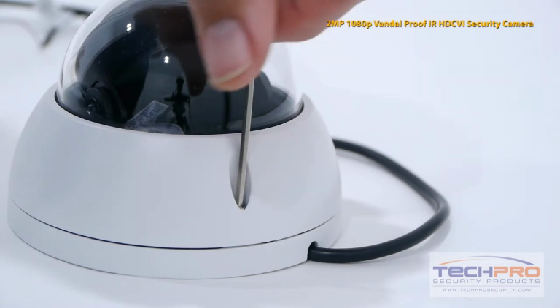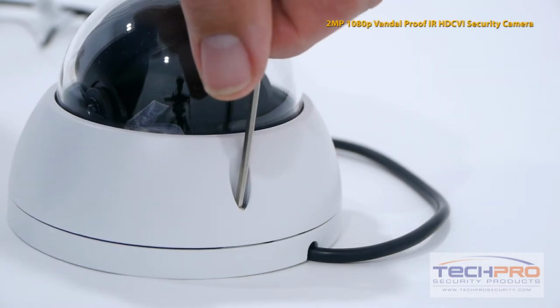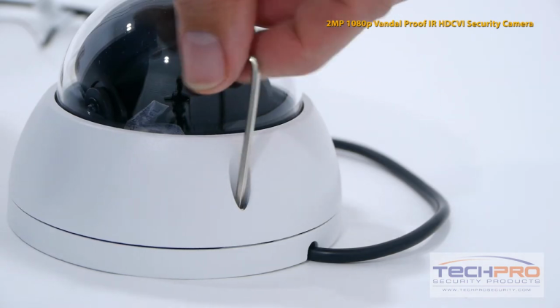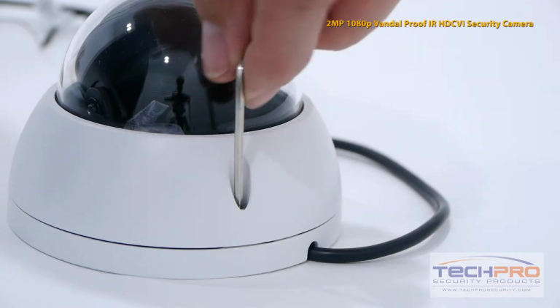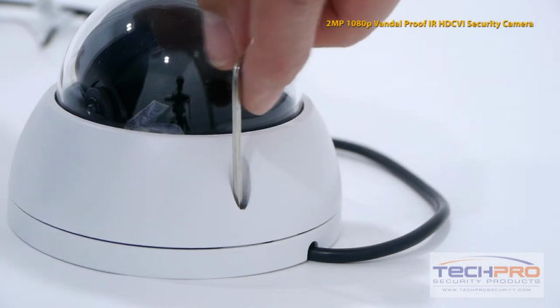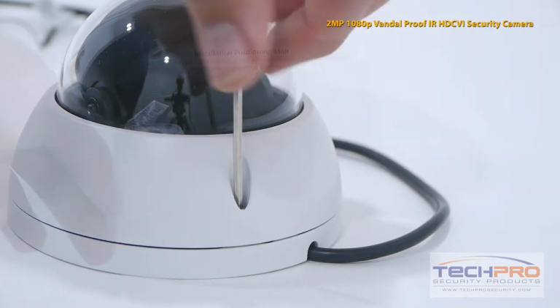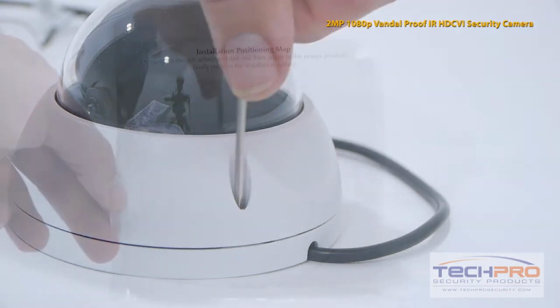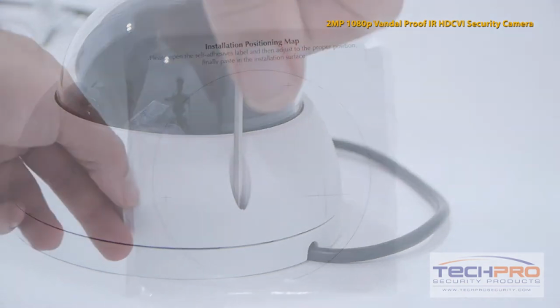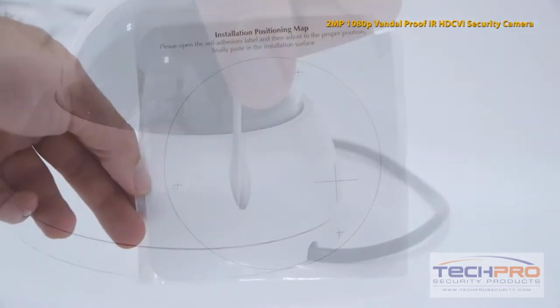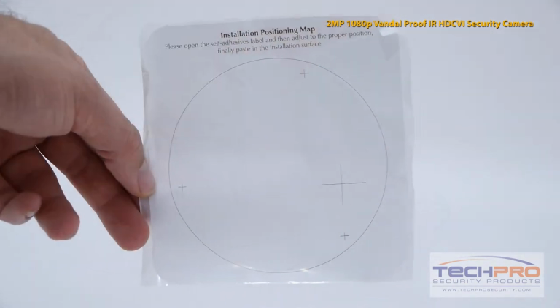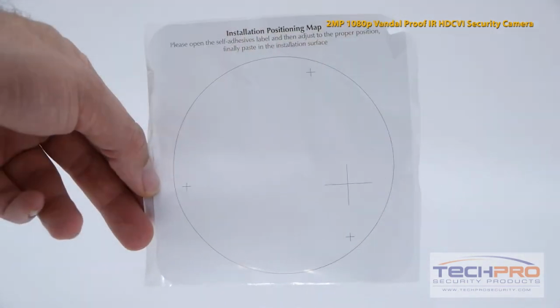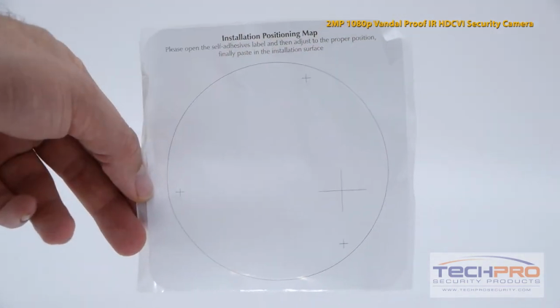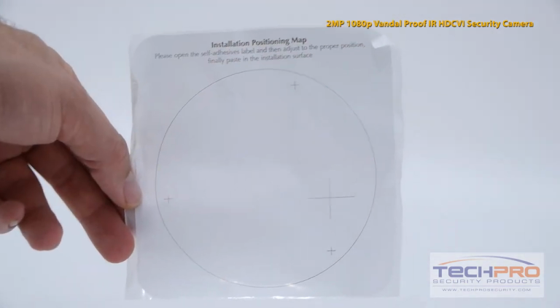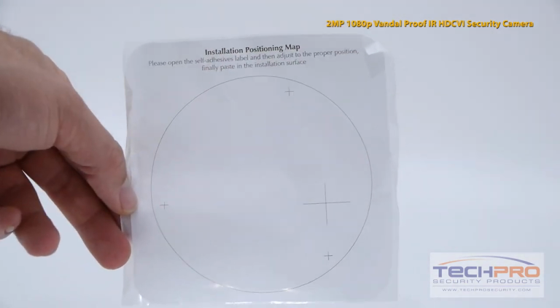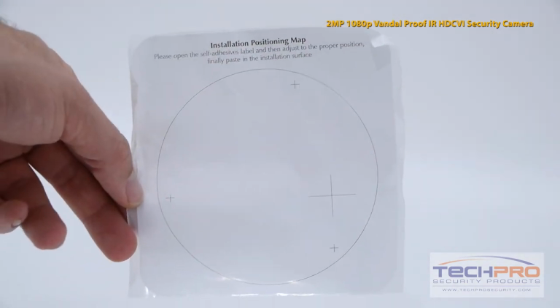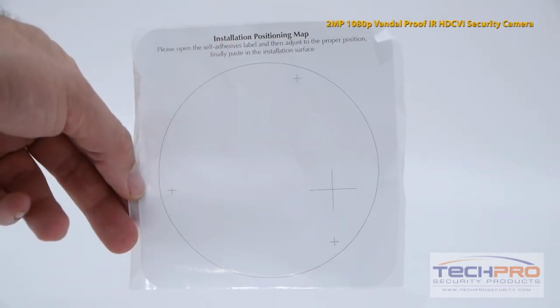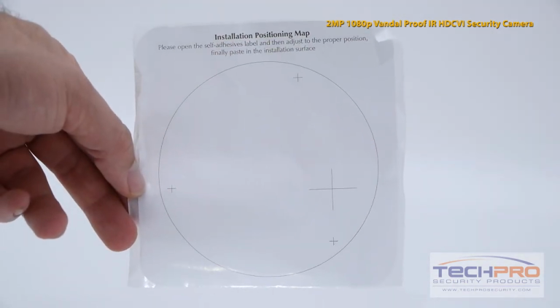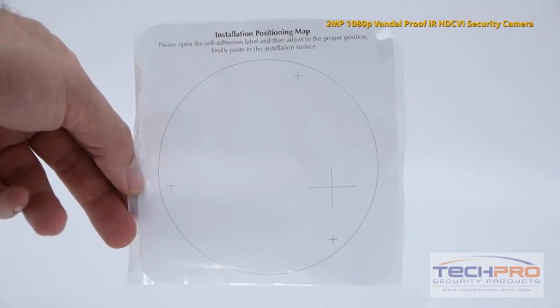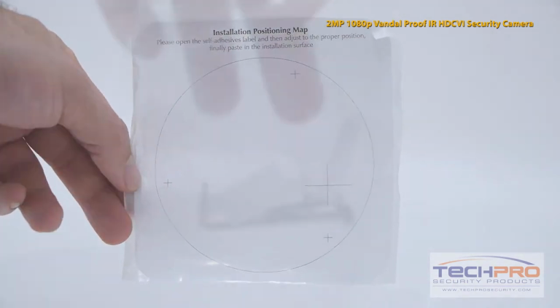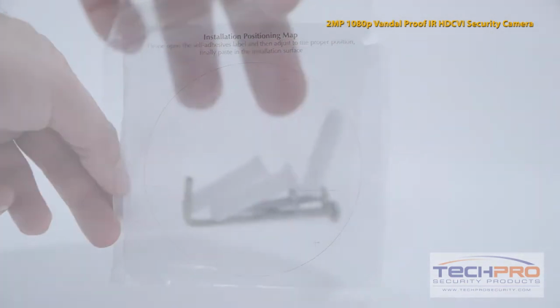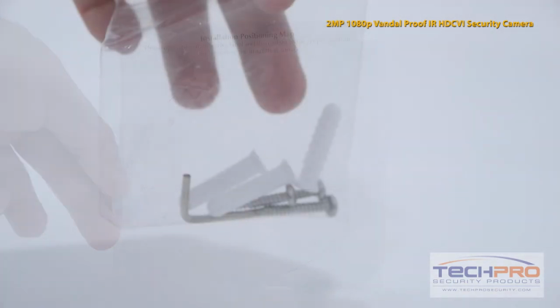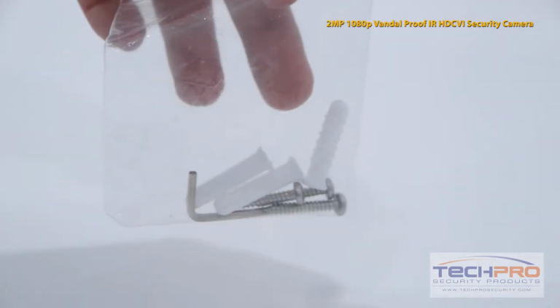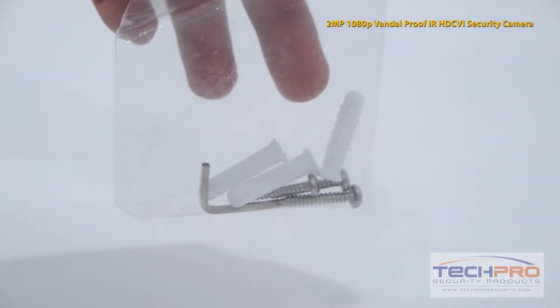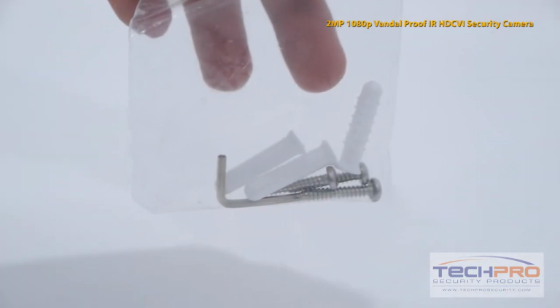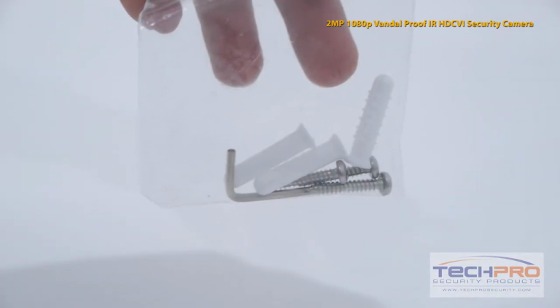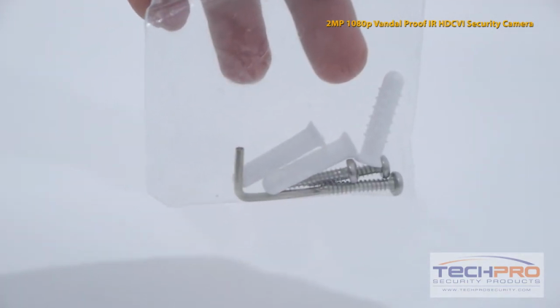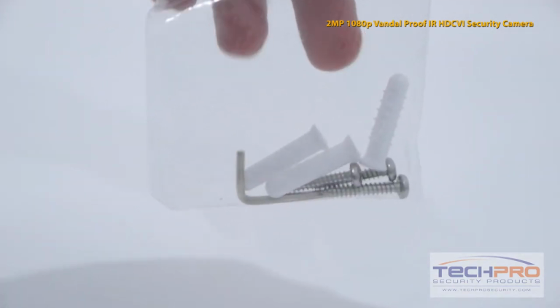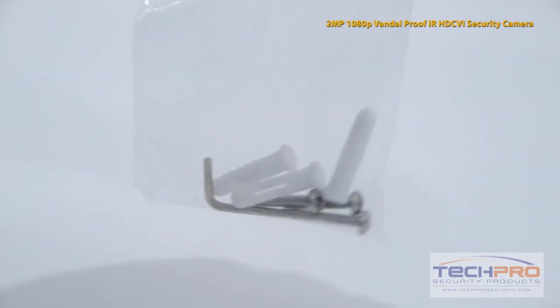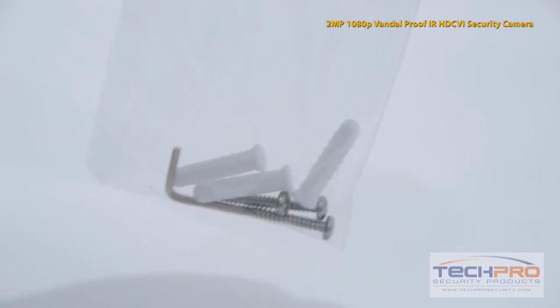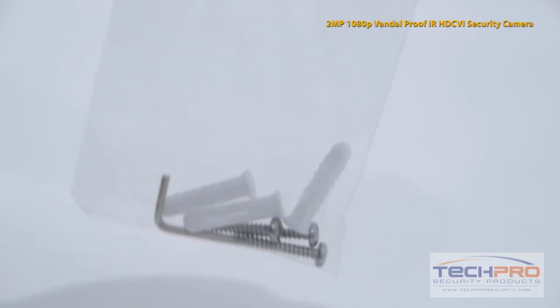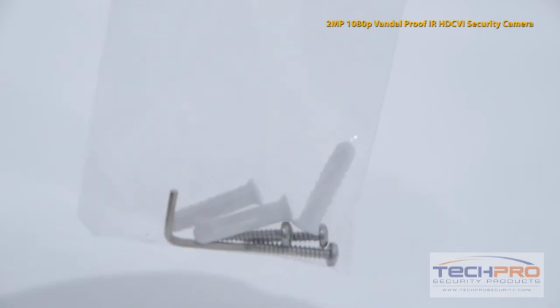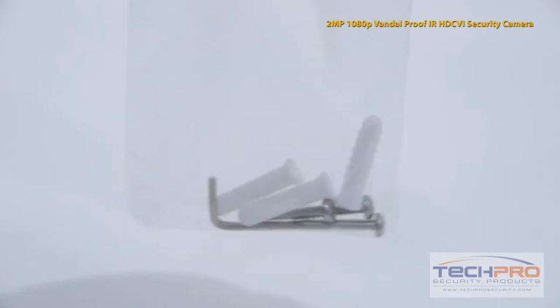Inside the box you'll find an installation template, a bag of screws, anchors, and an Allen wrench.